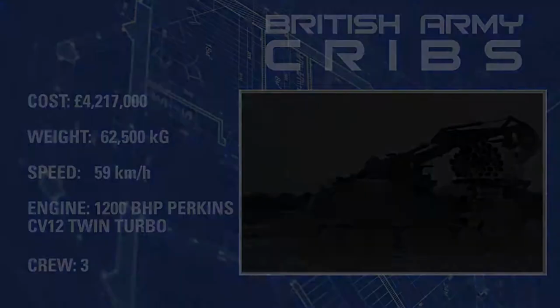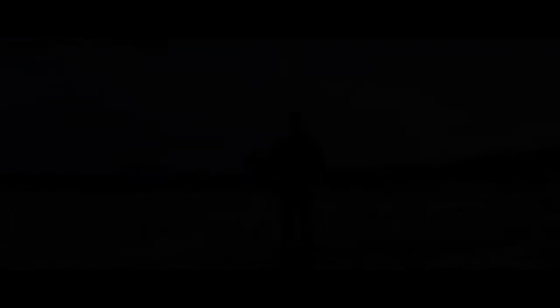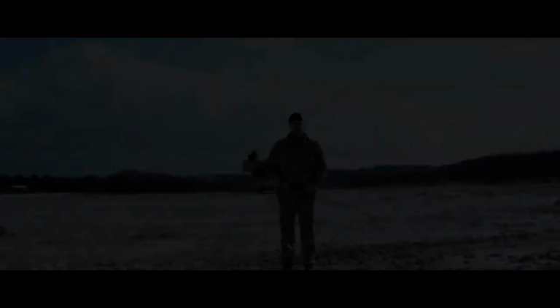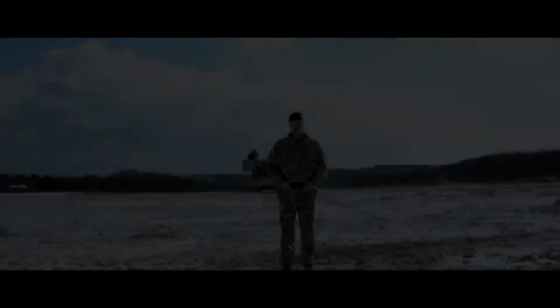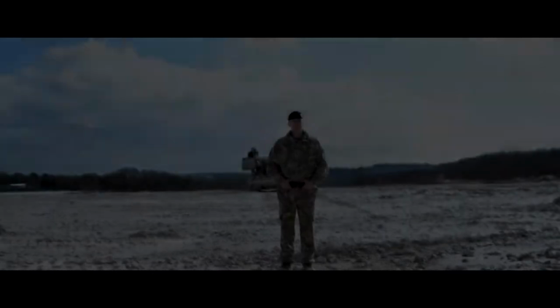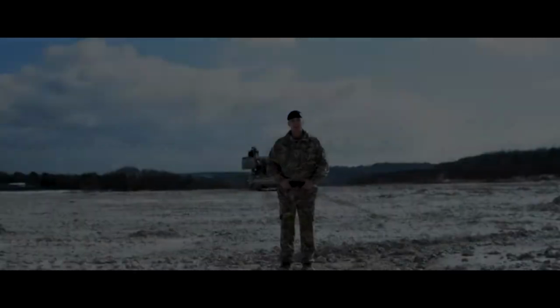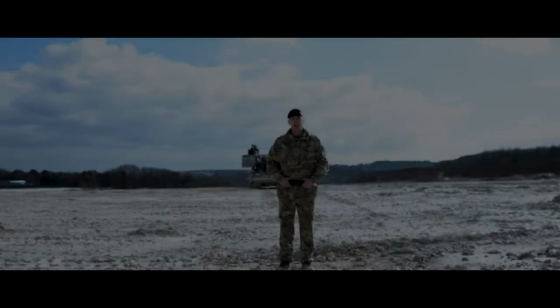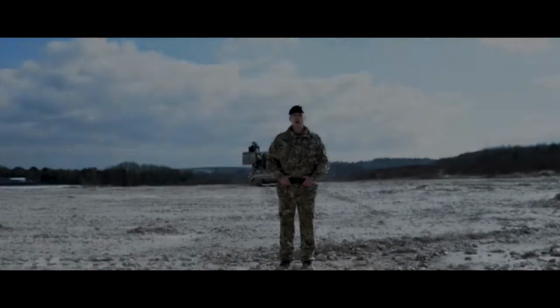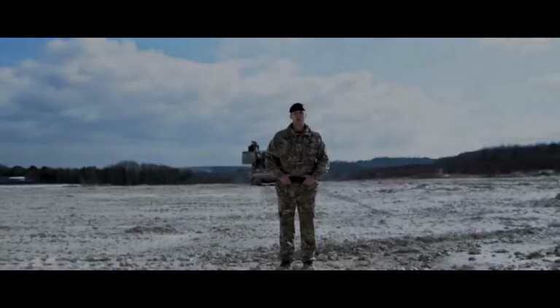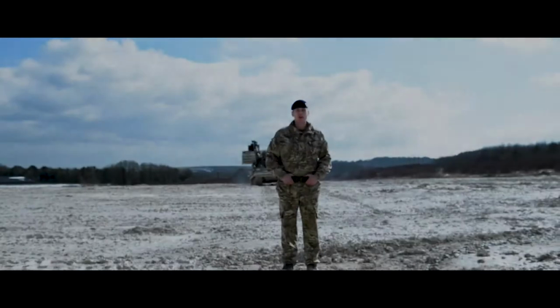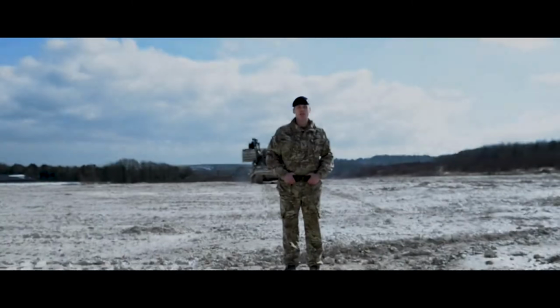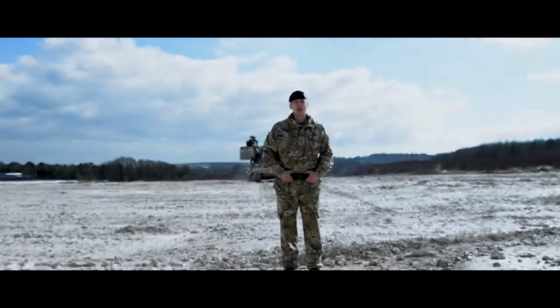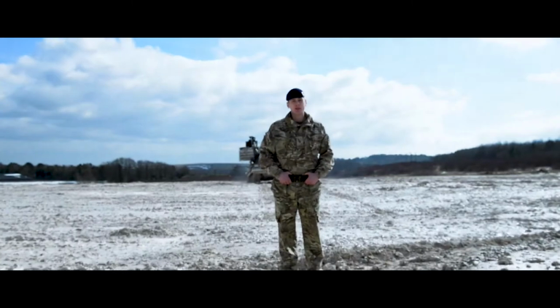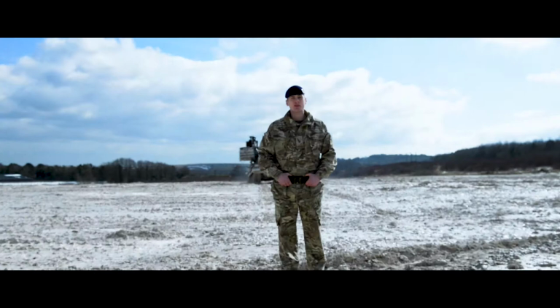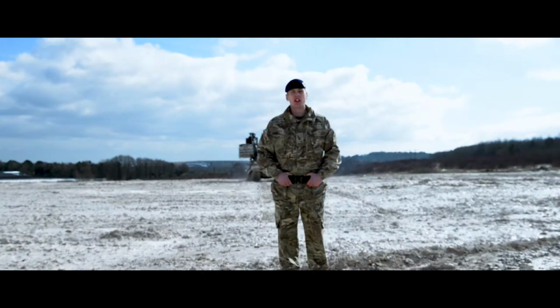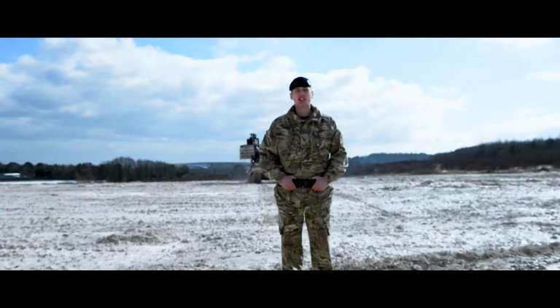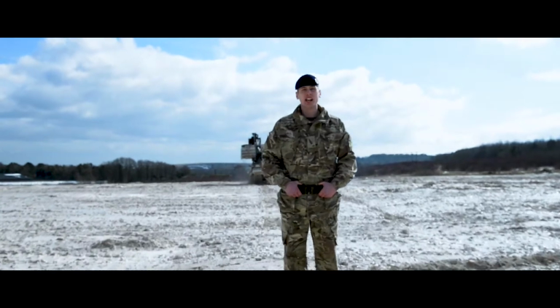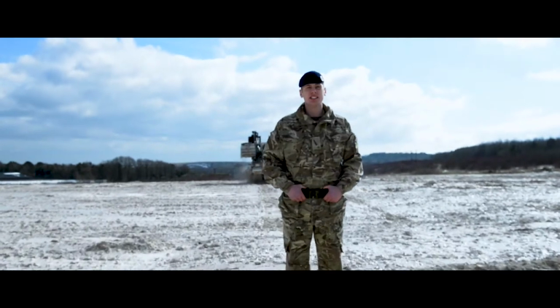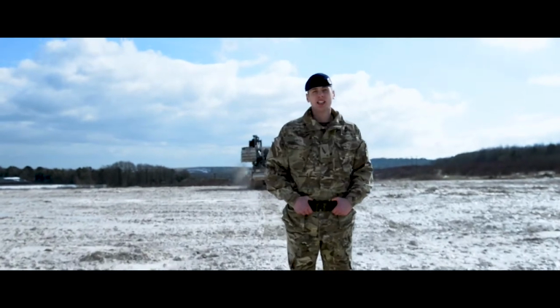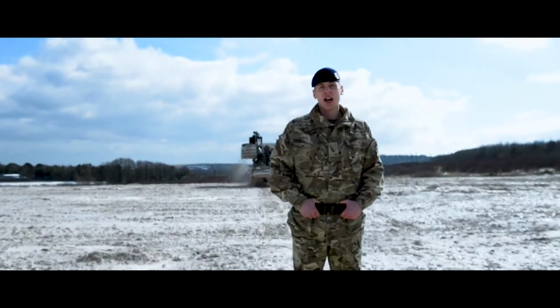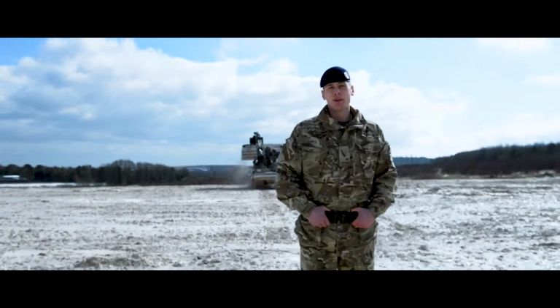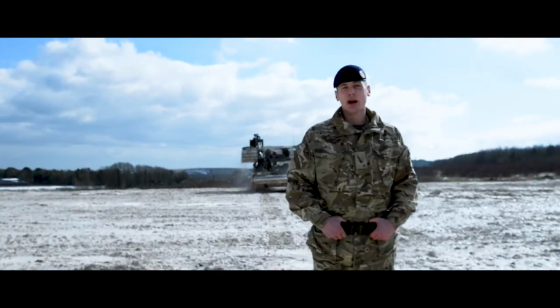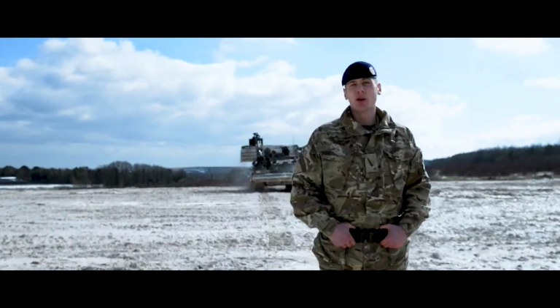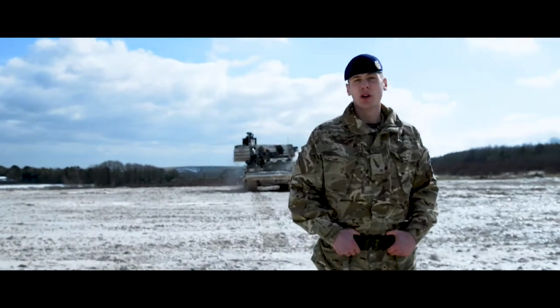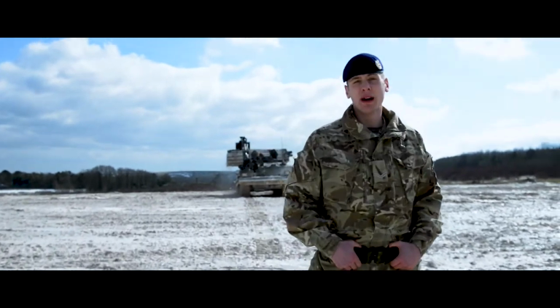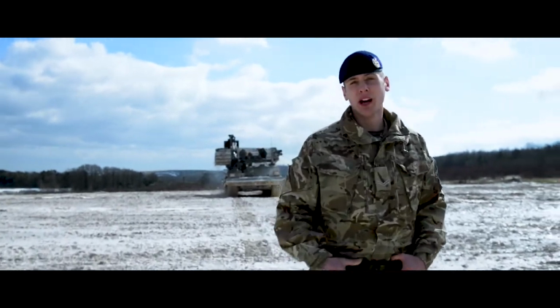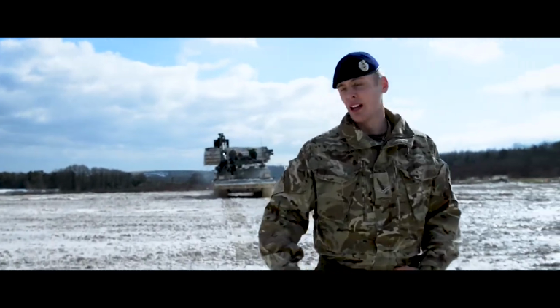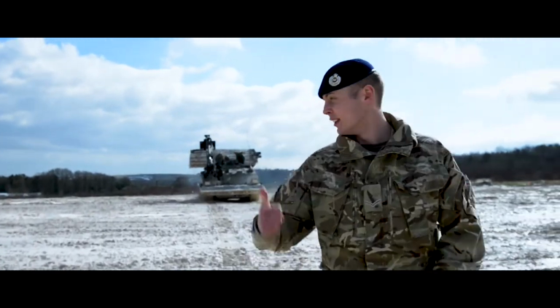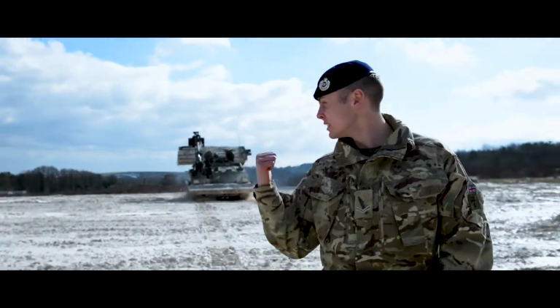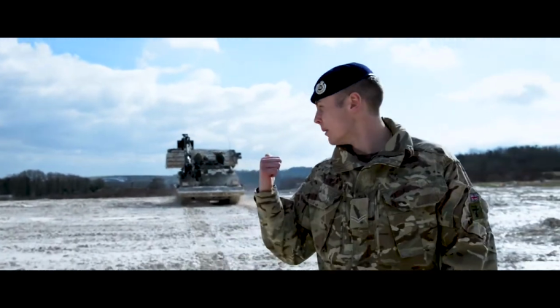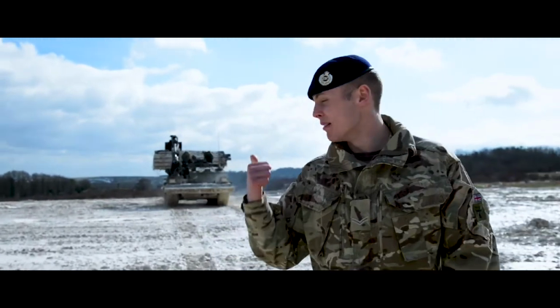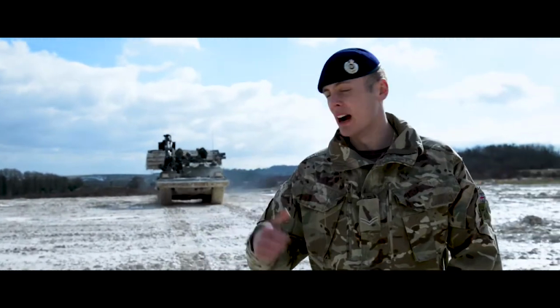Alright guys, I'm Carl Butch-Smith, I'm in the Royal Engineers, I'm an Army Crew Commander, and this is my ride.